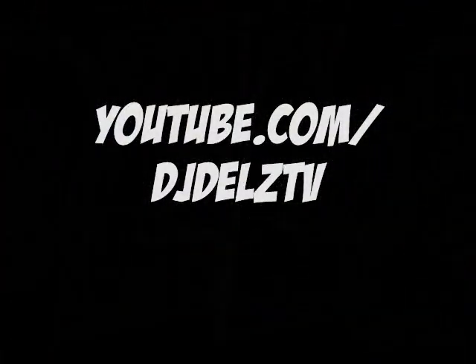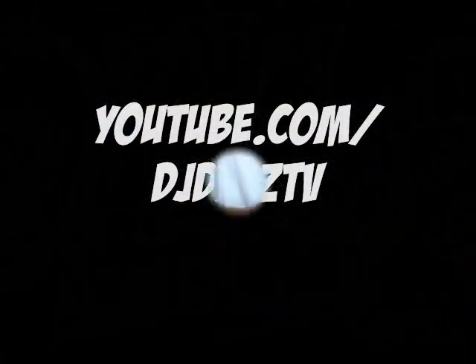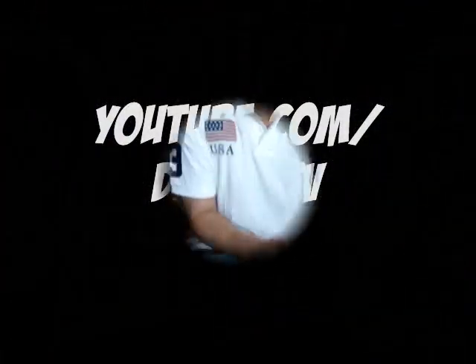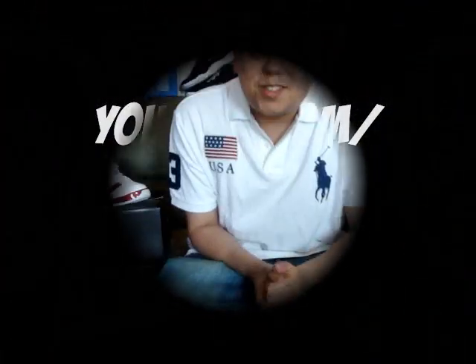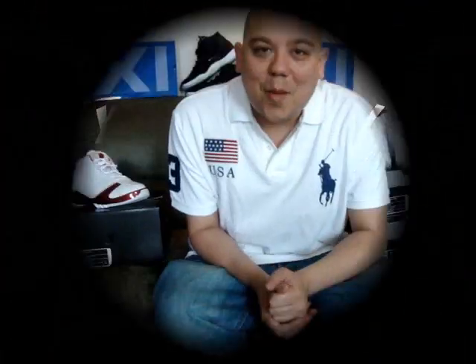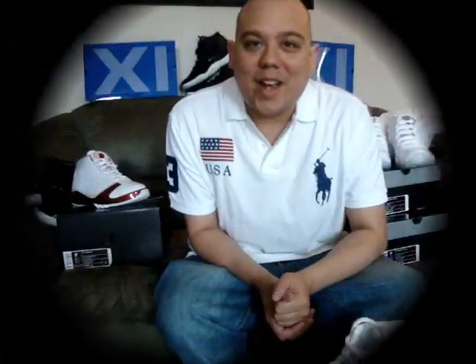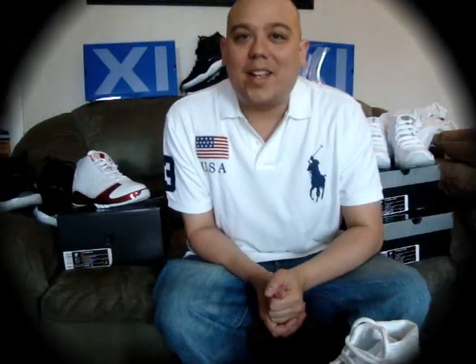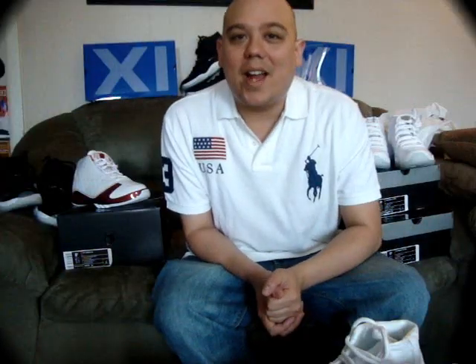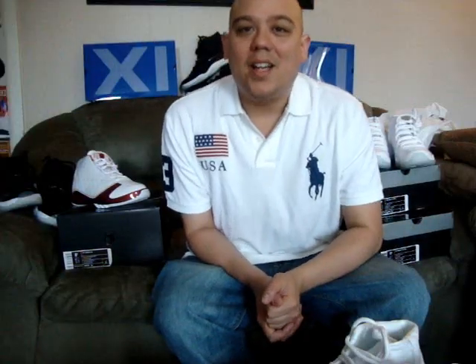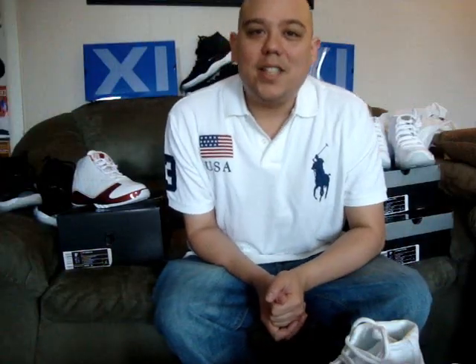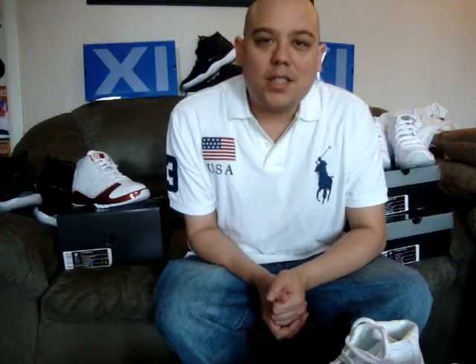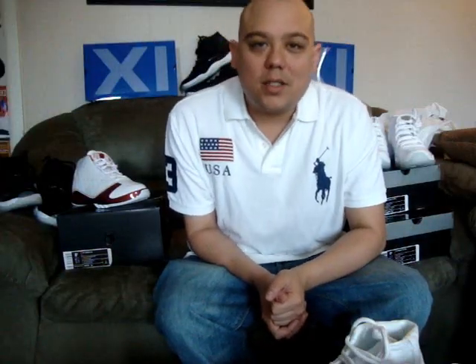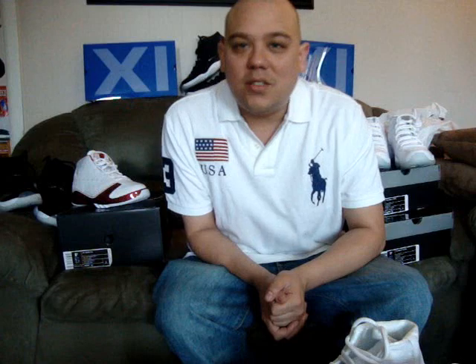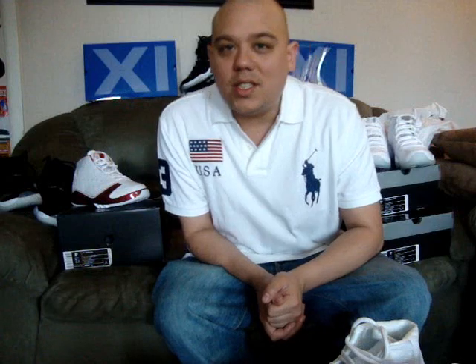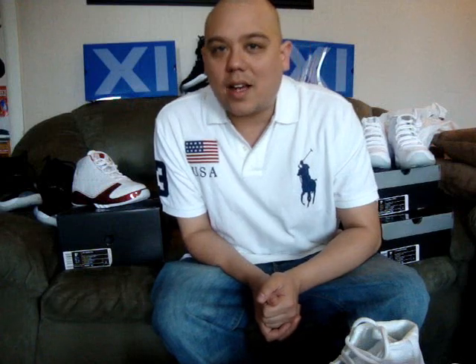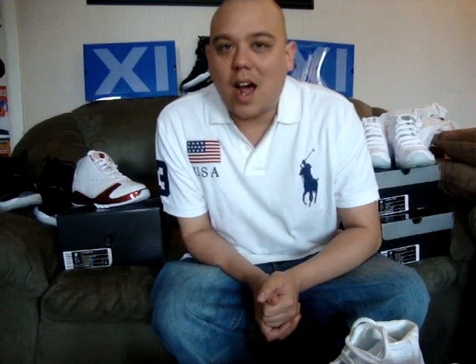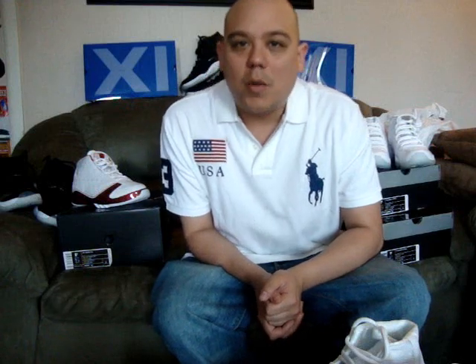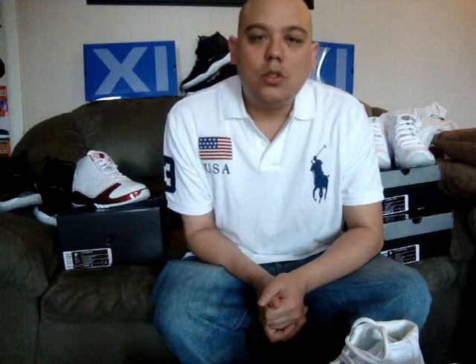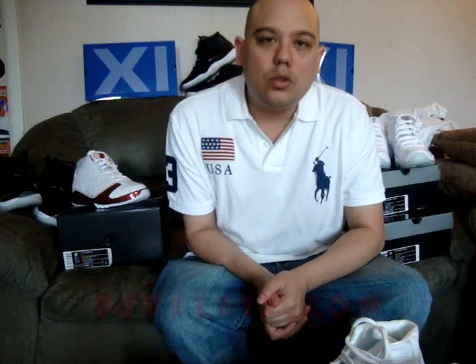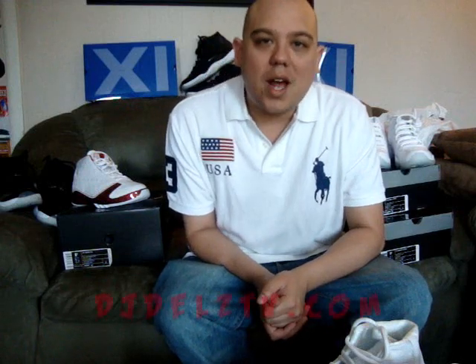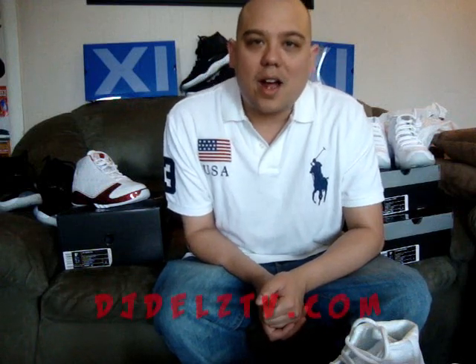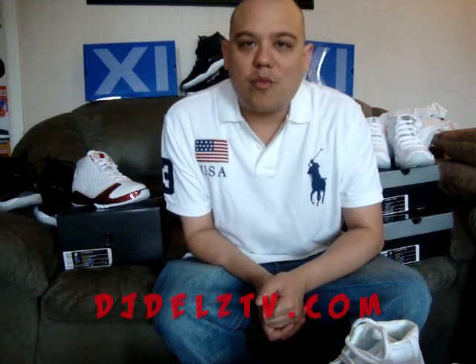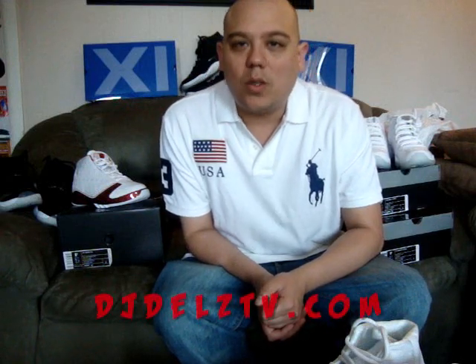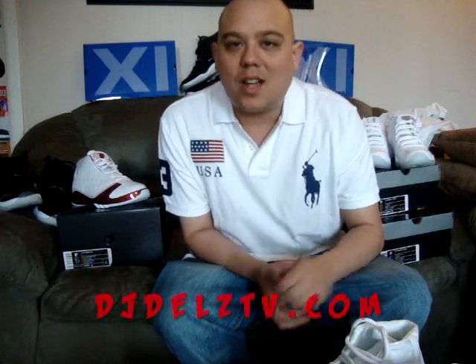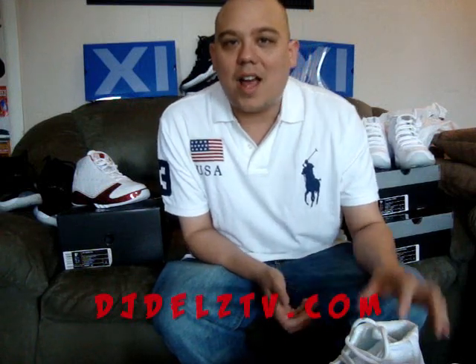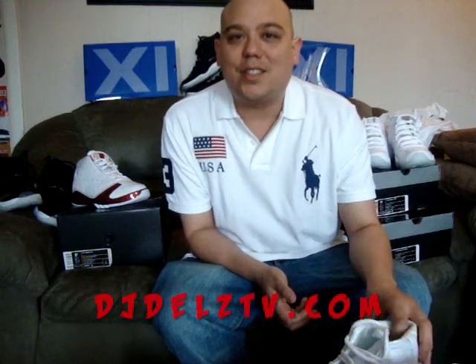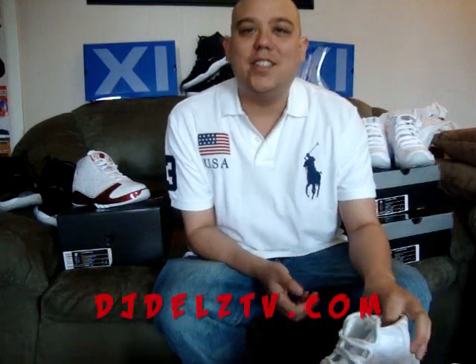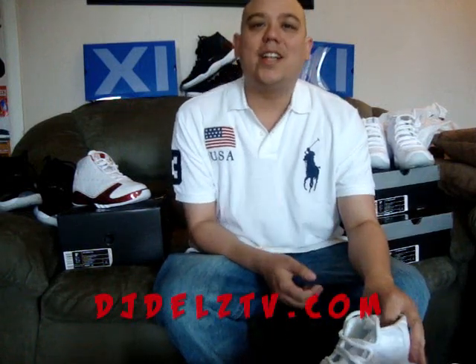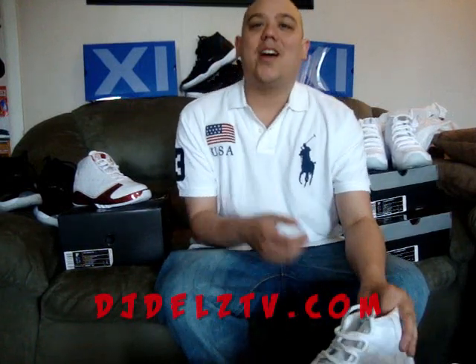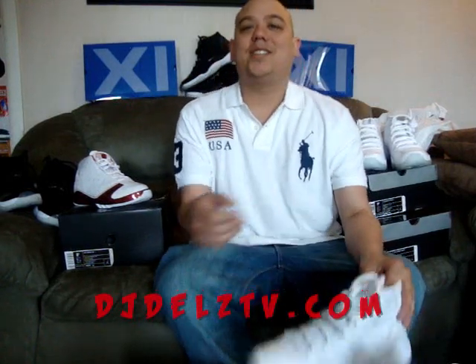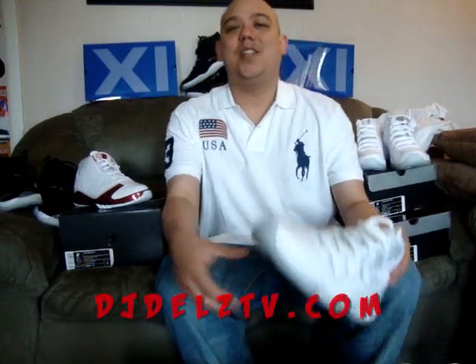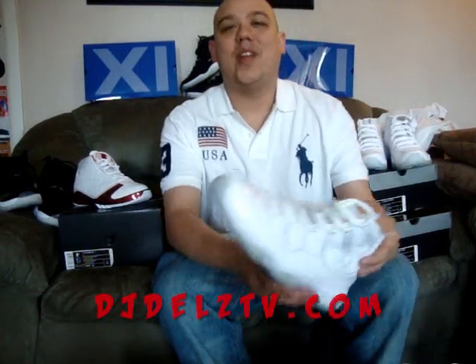What's good, back again — djdellstv.com, youtube.com/djdellstv.